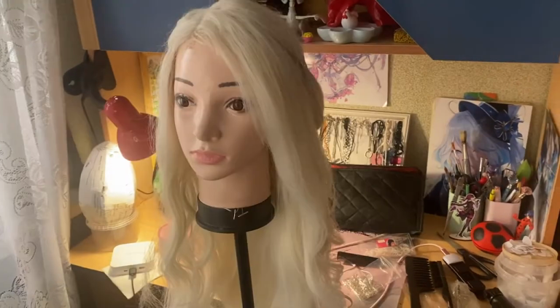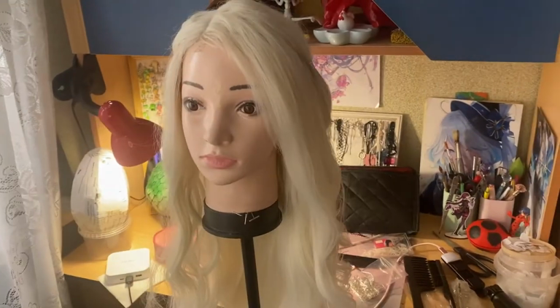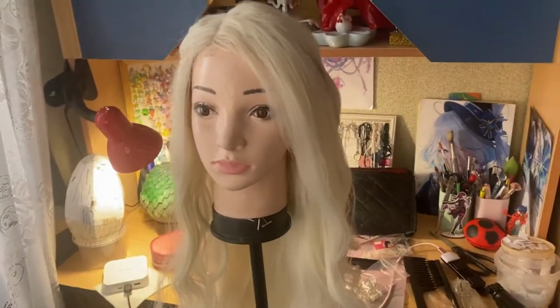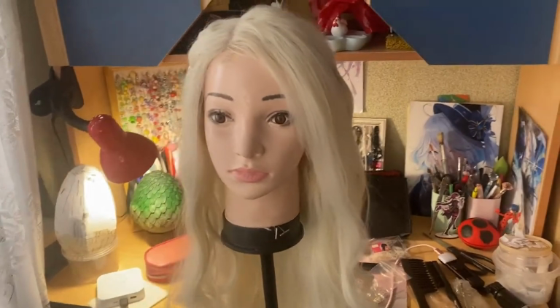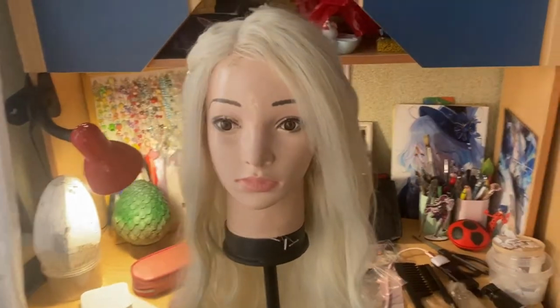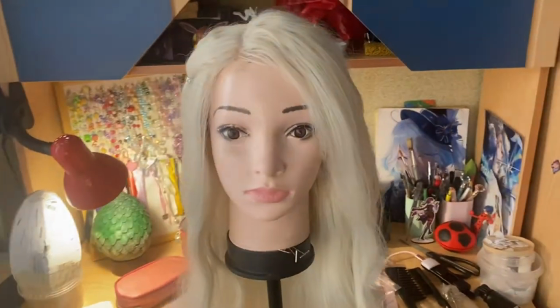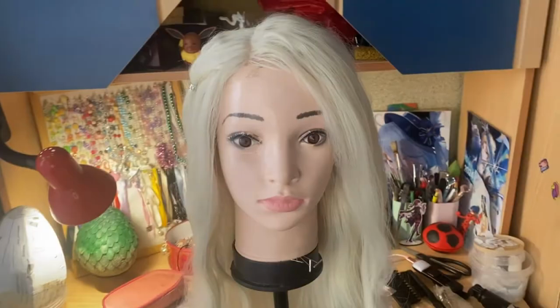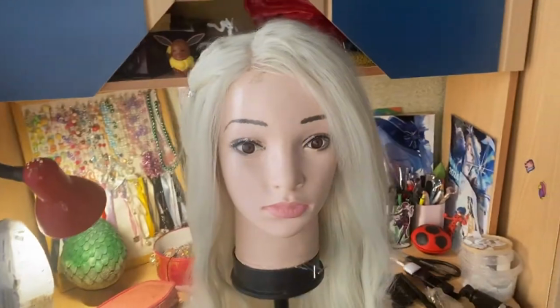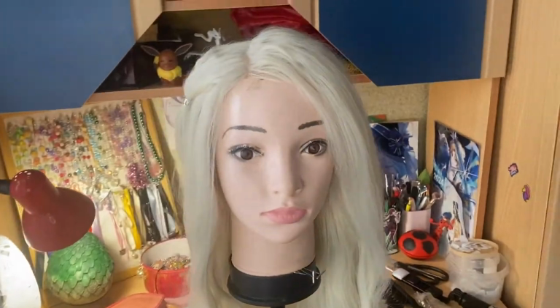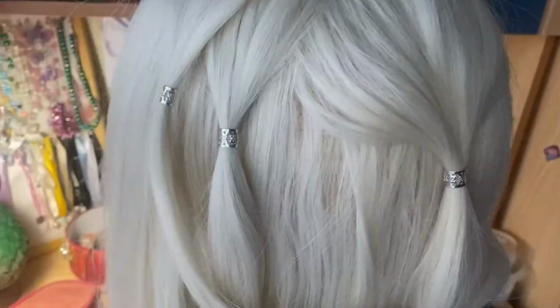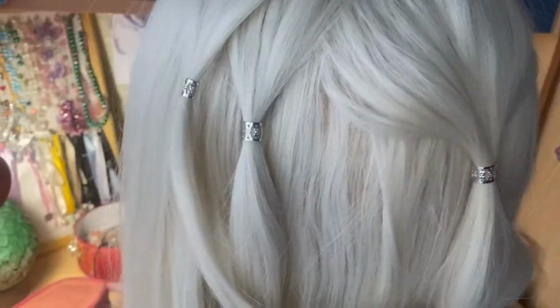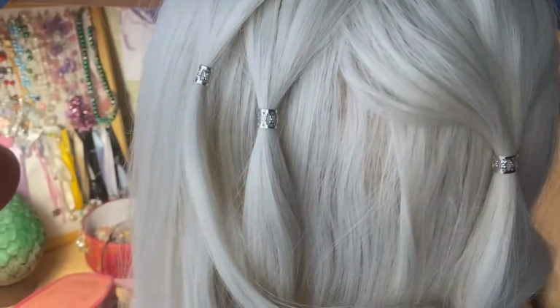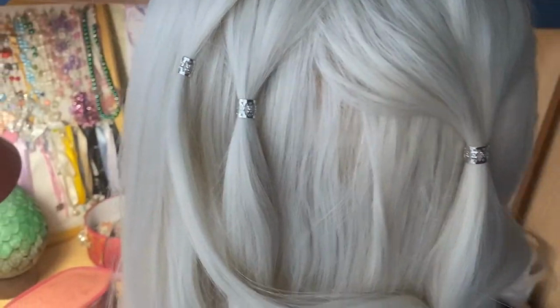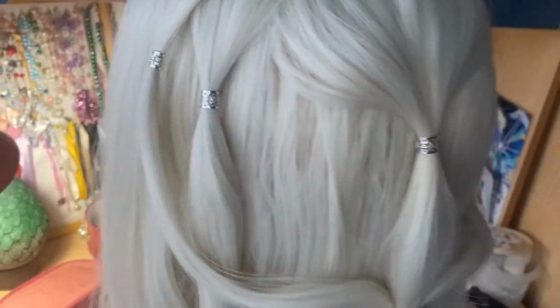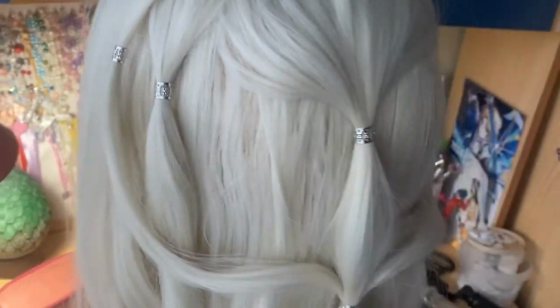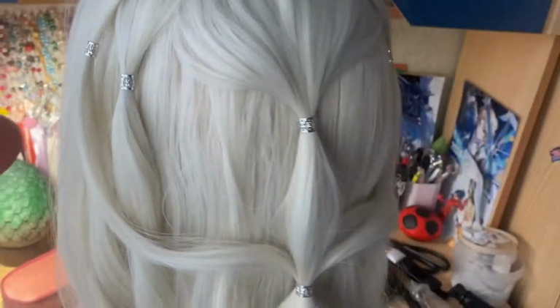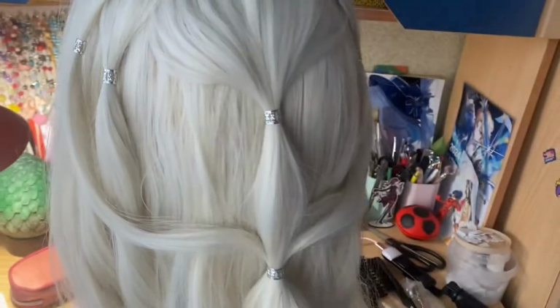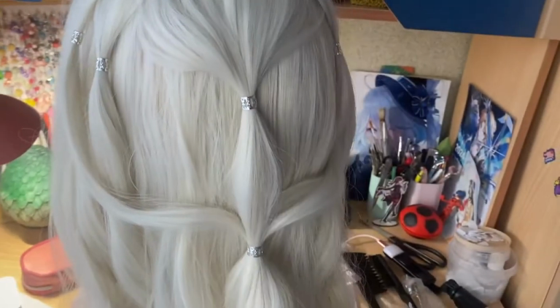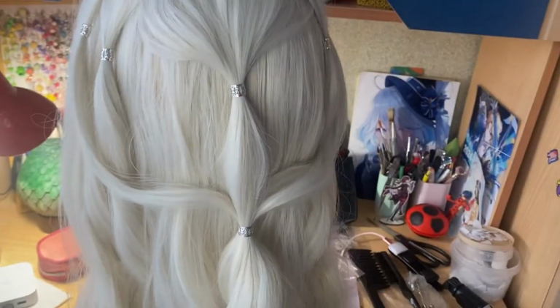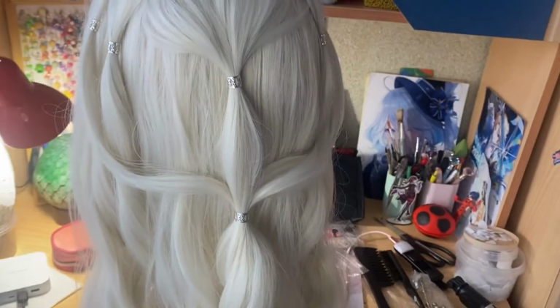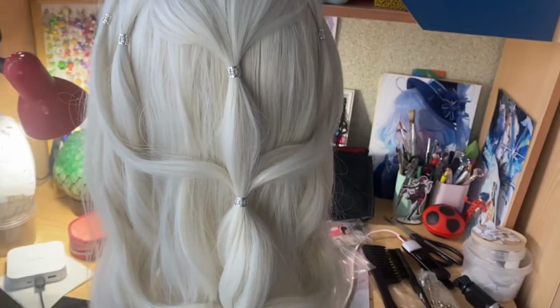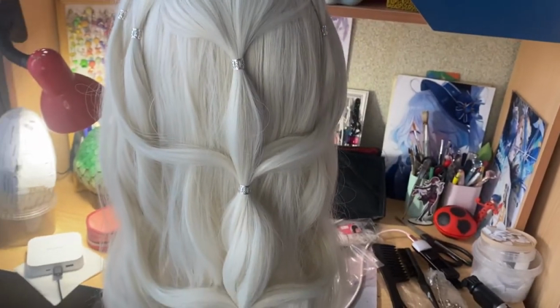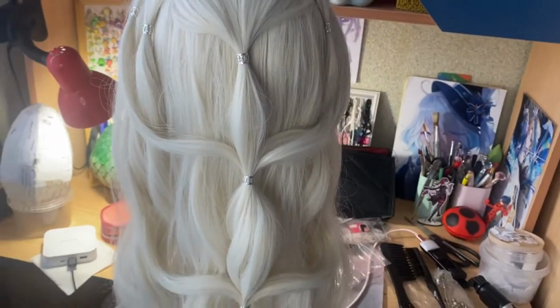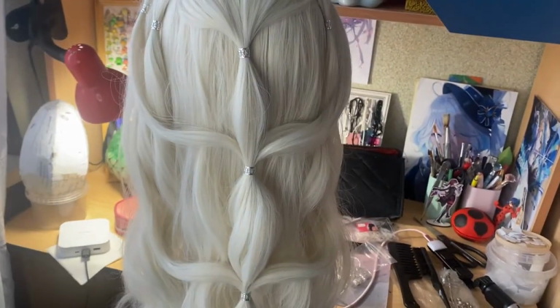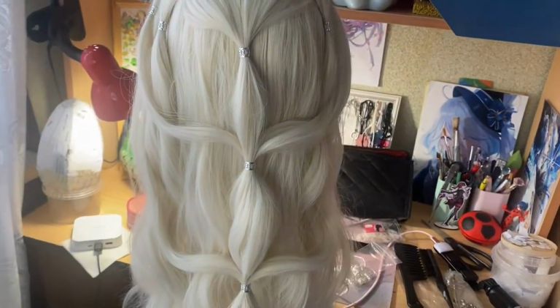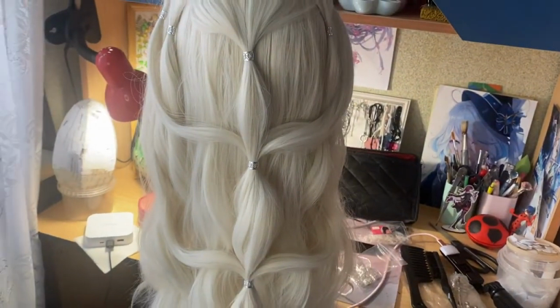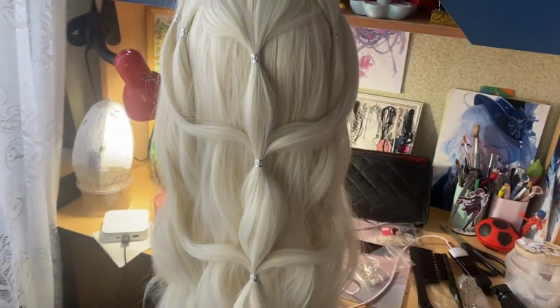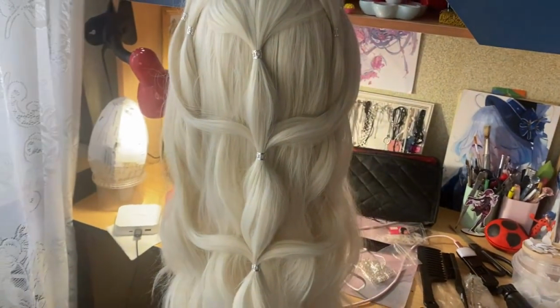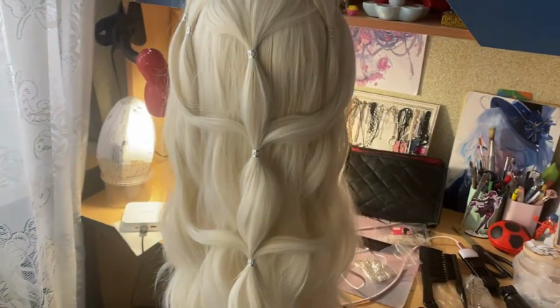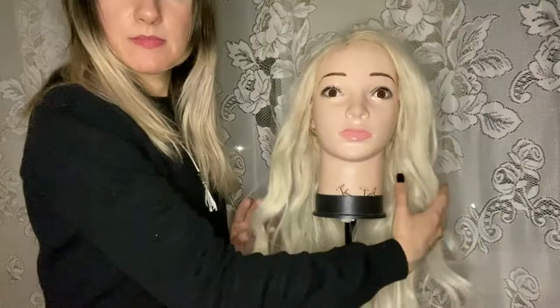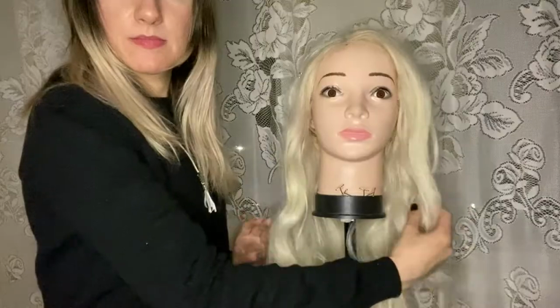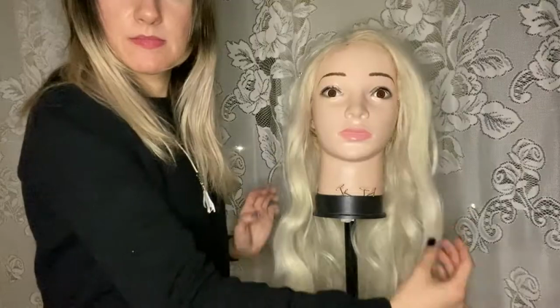I really love this hairstyle very much. It might be simple, but it's still very soft, beautiful, elegant, and gorgeous.